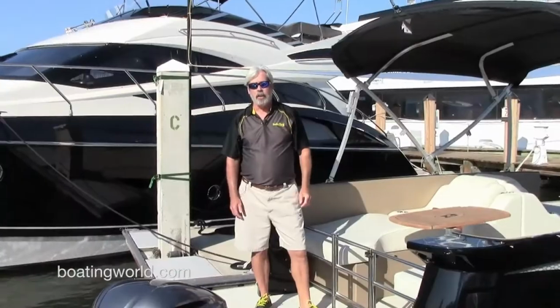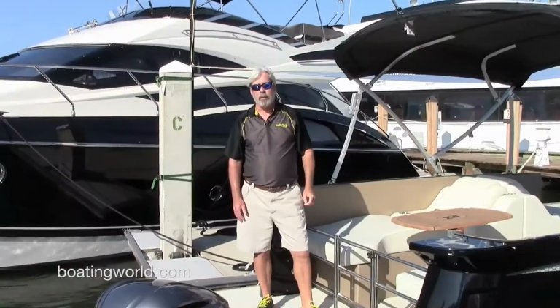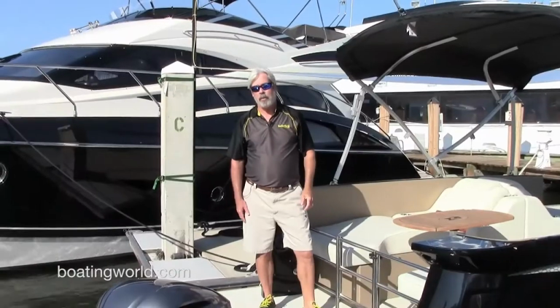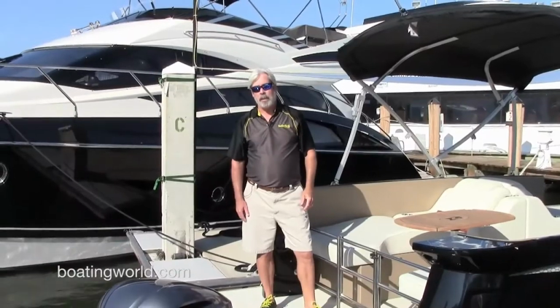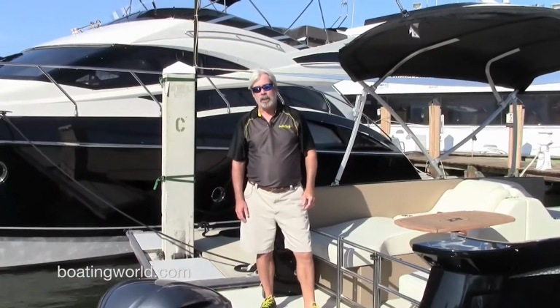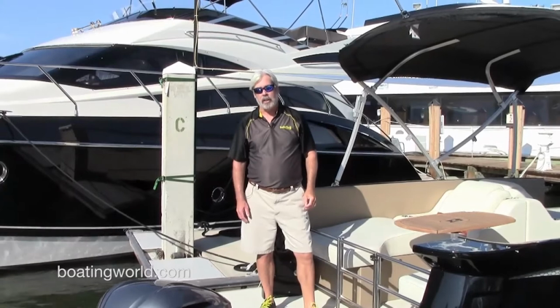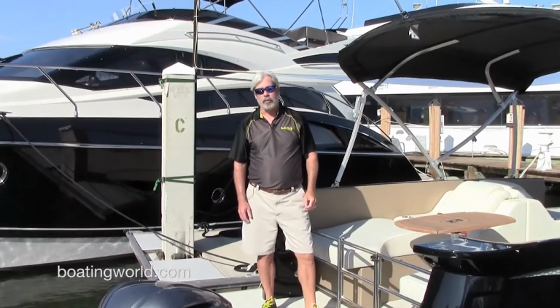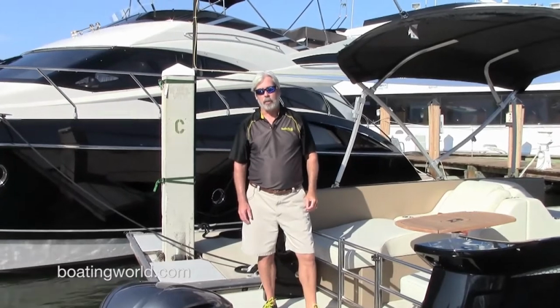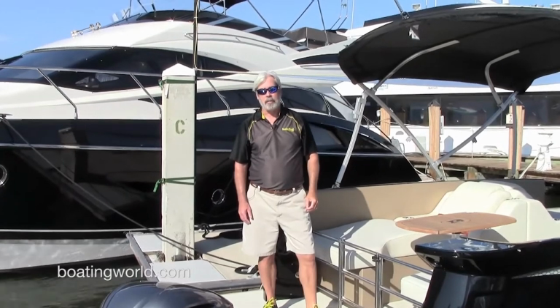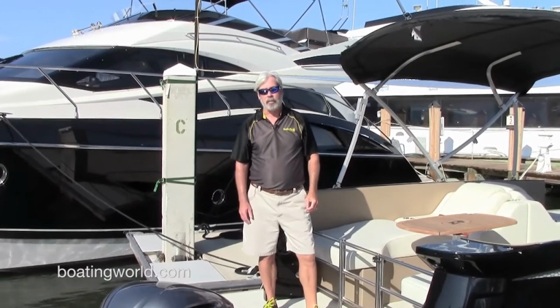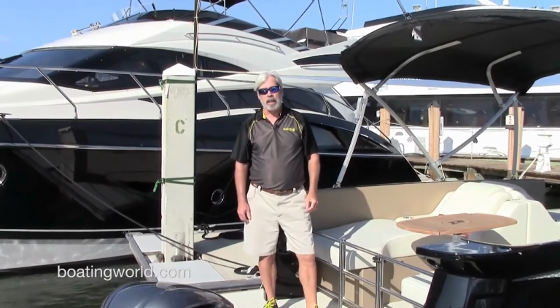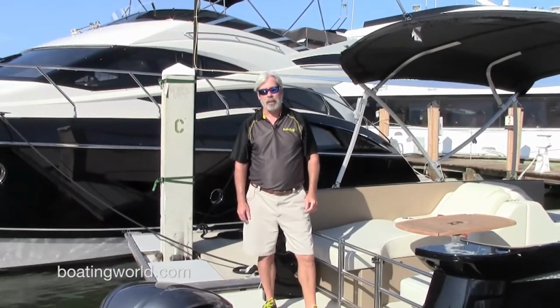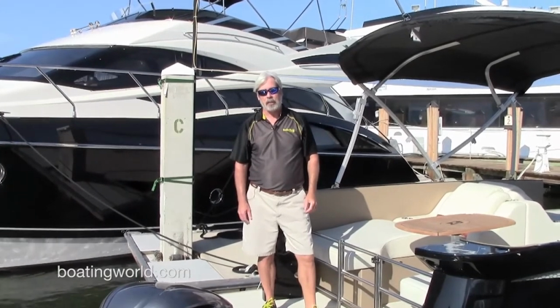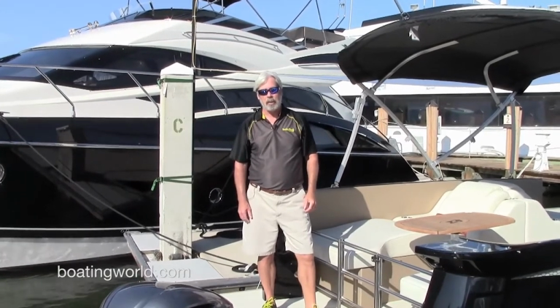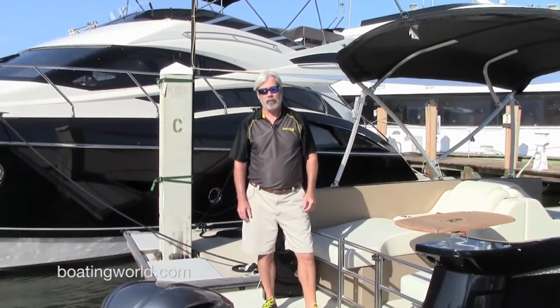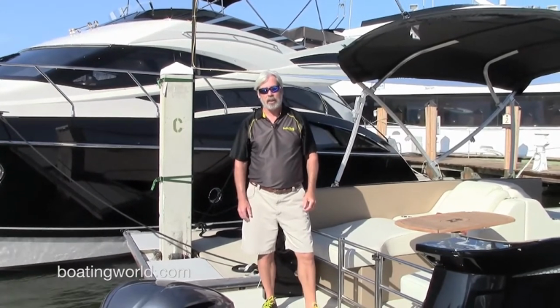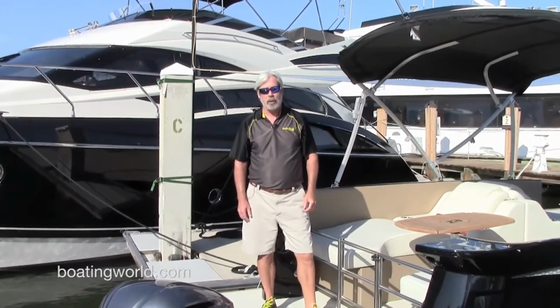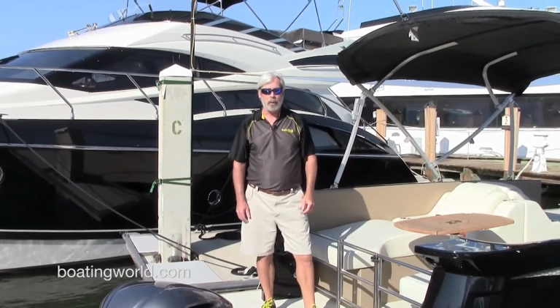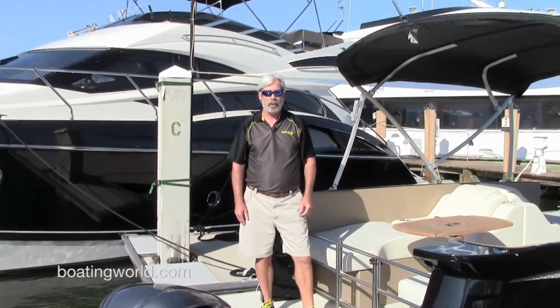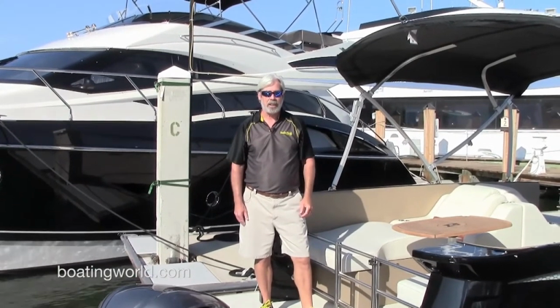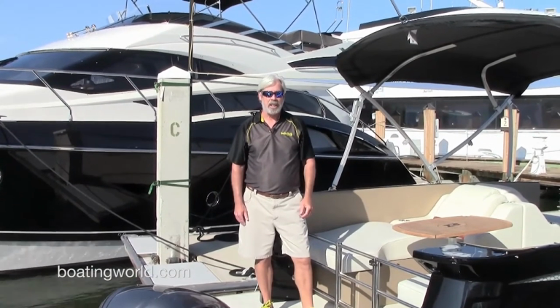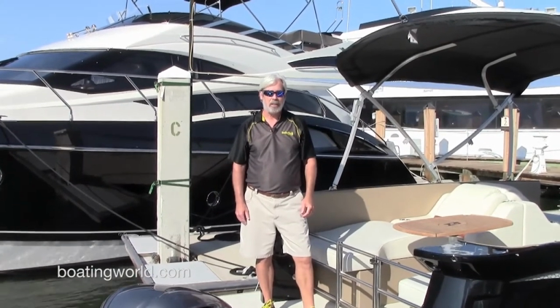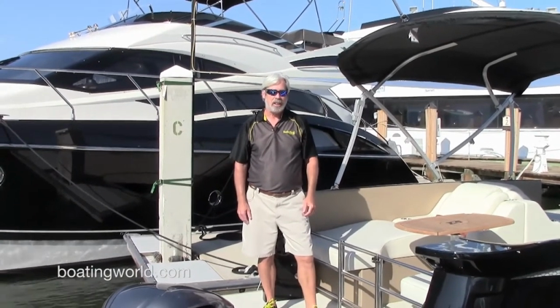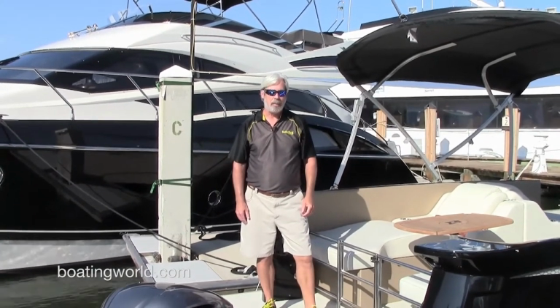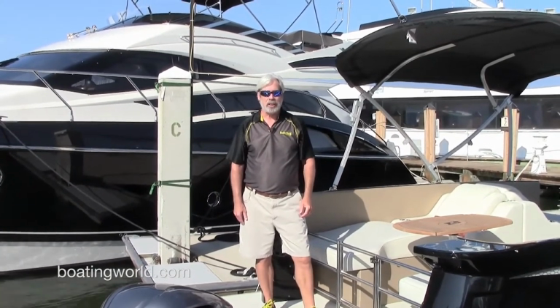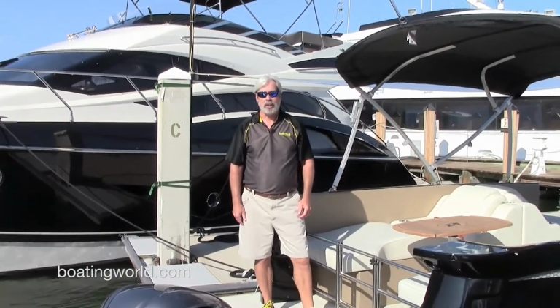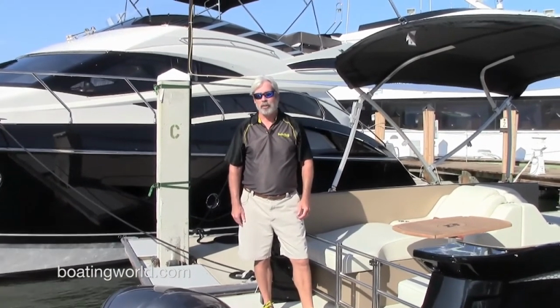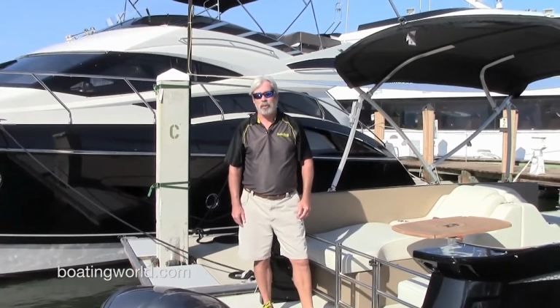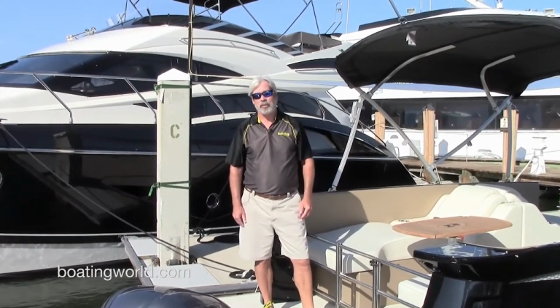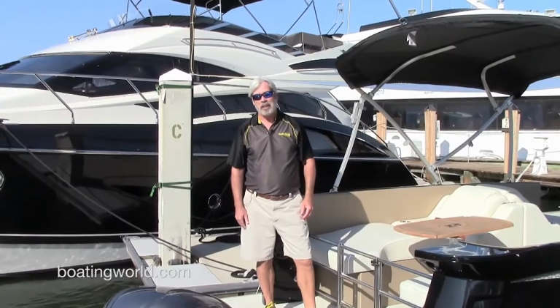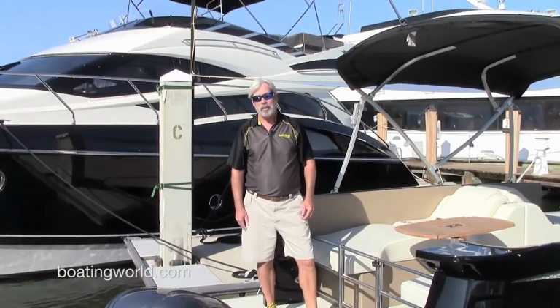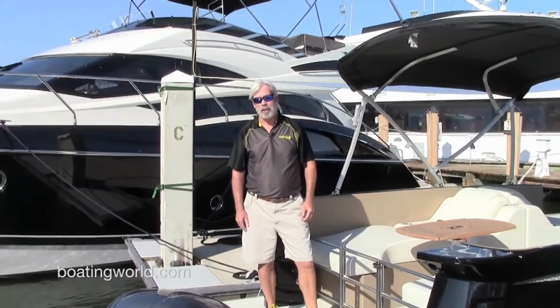For more information on the Larson 25 Escape and other great boats, go to boatingworld.com. I'm Alan Jones and we'll see you out on the water.